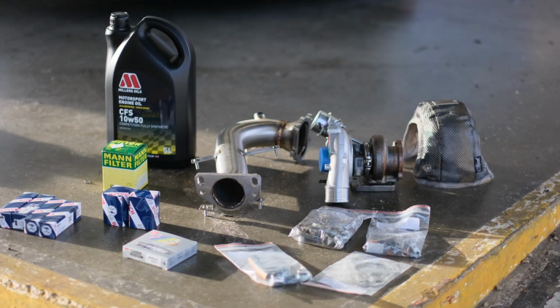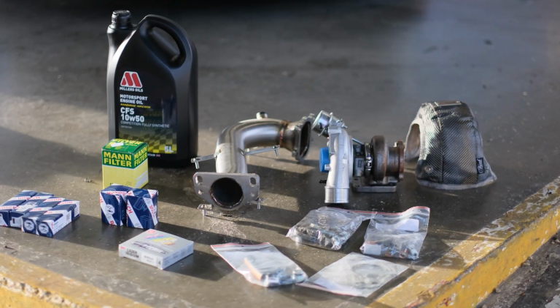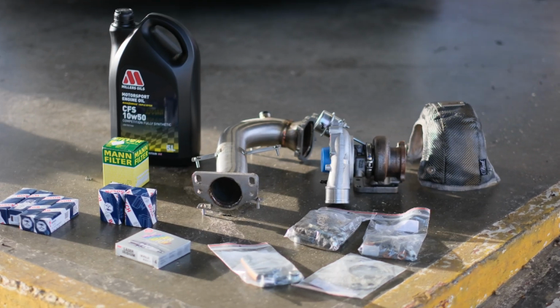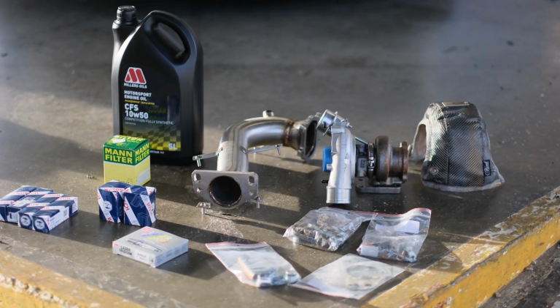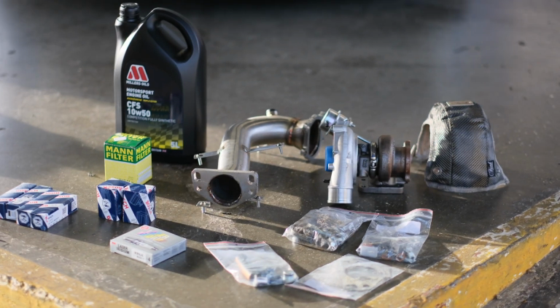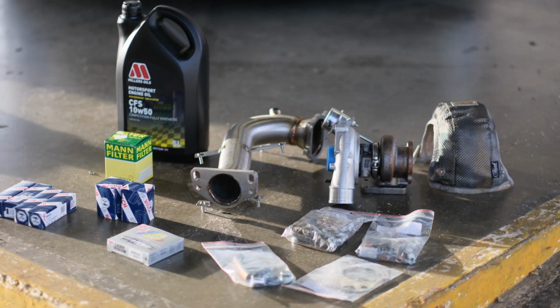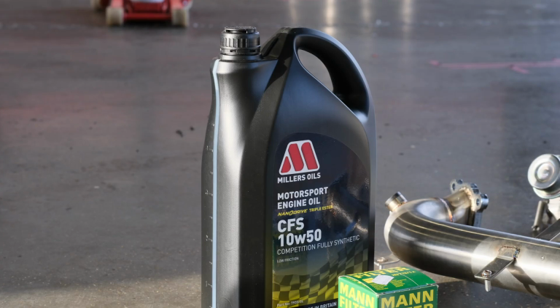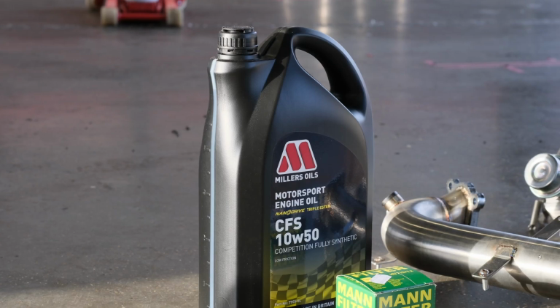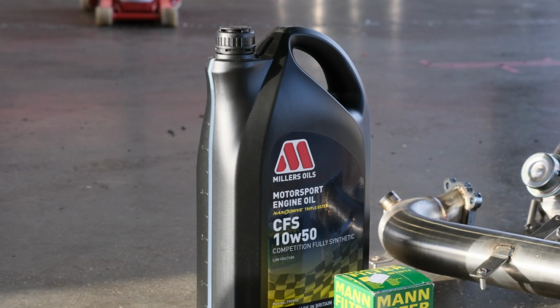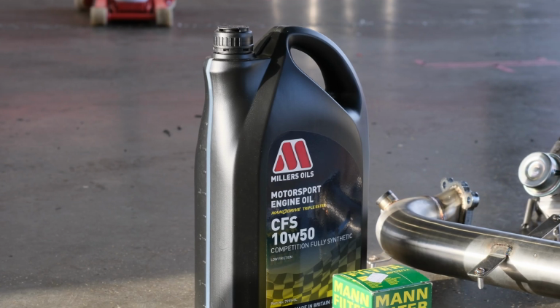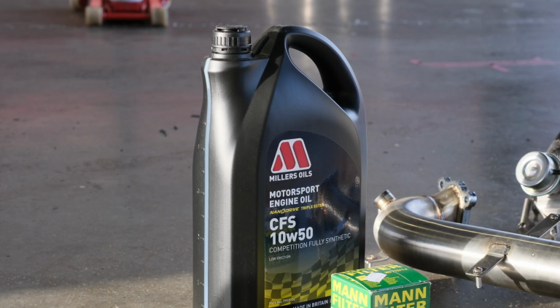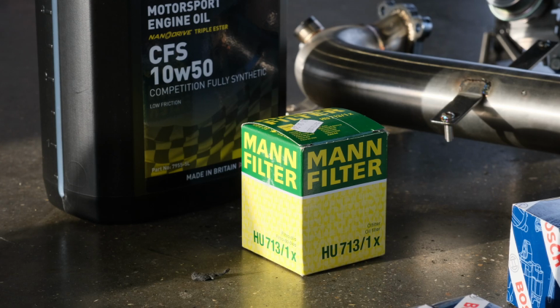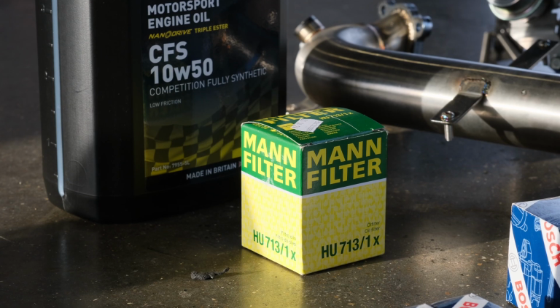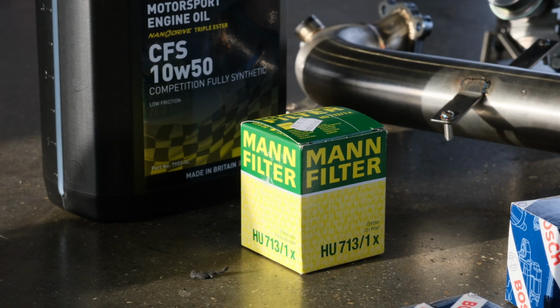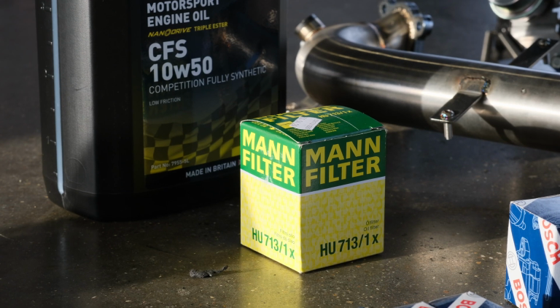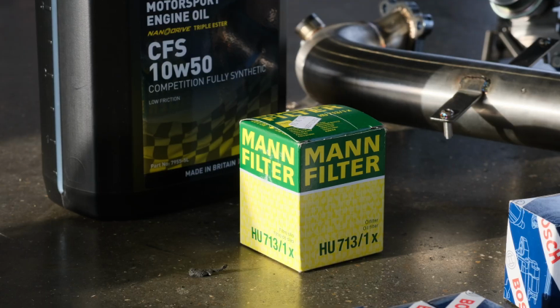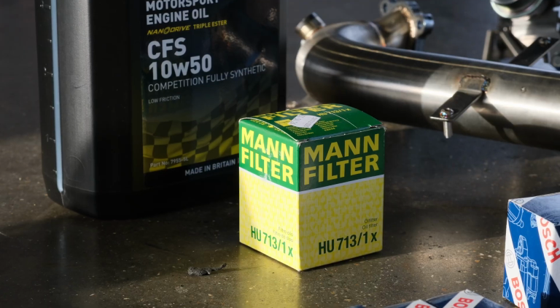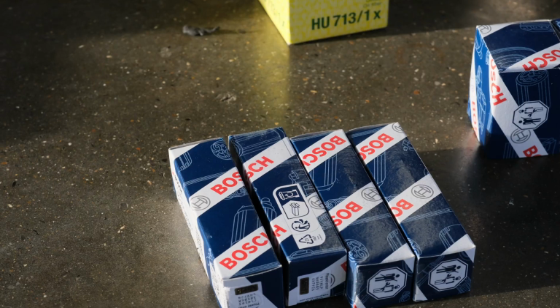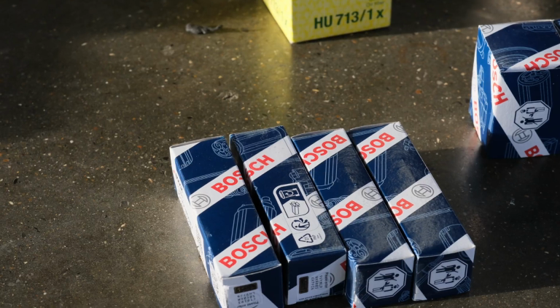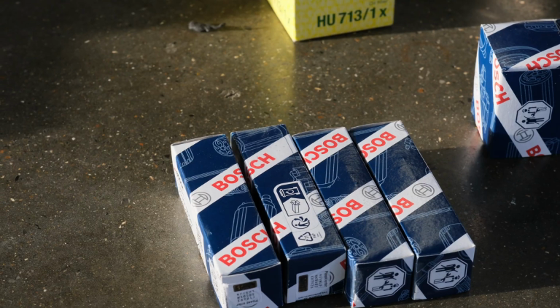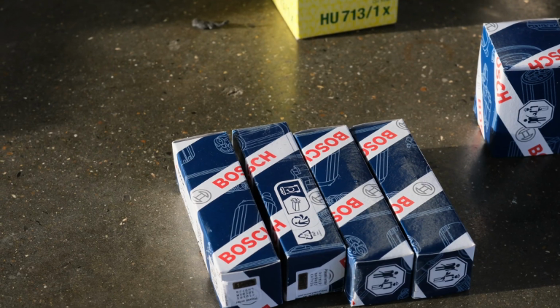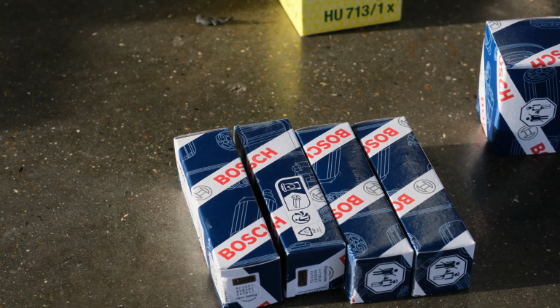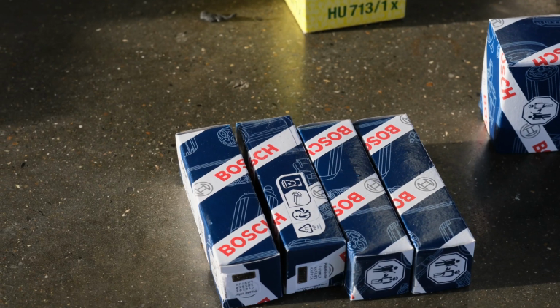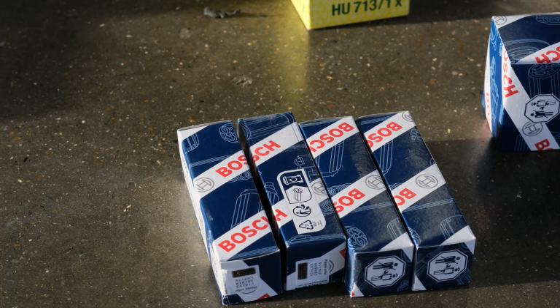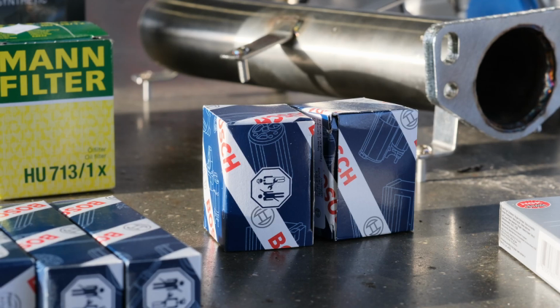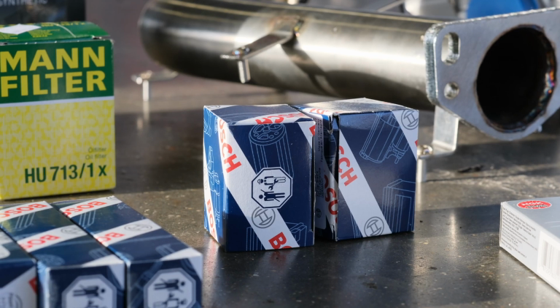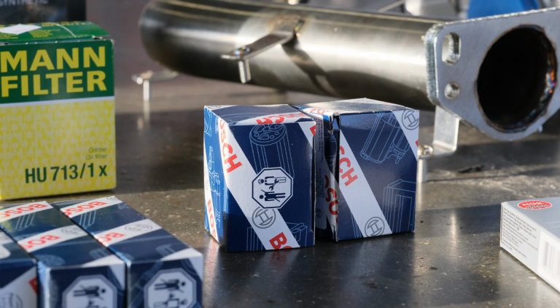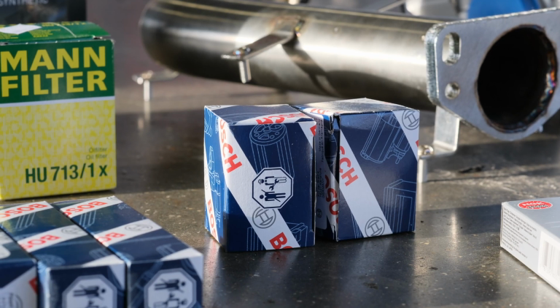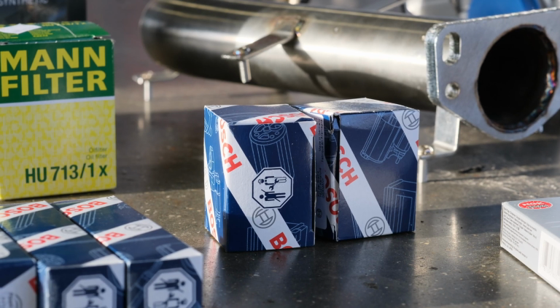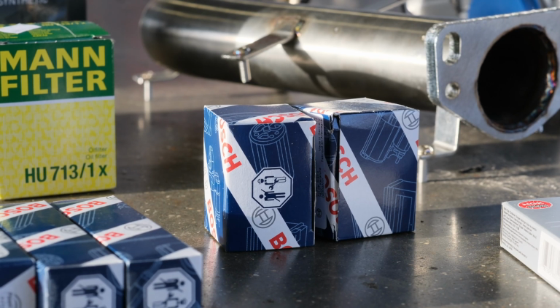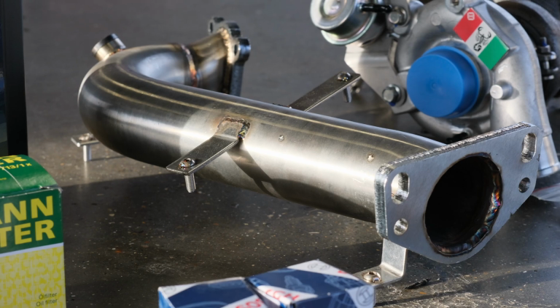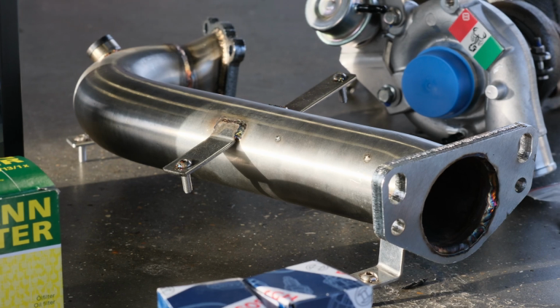We will be fitting the turbo kit today and also changing the engine oil and filter. All of these parts are available from Peridou Performance.